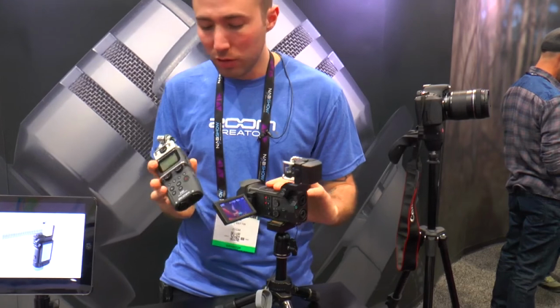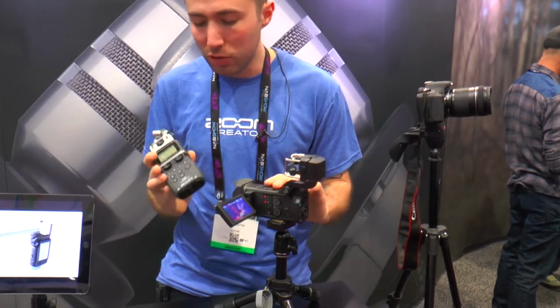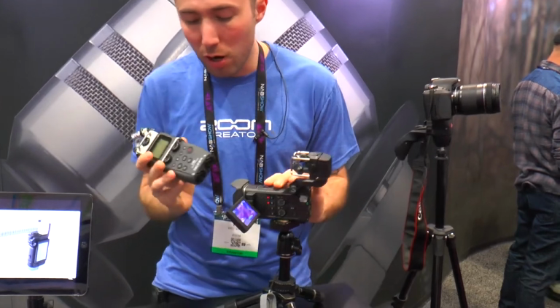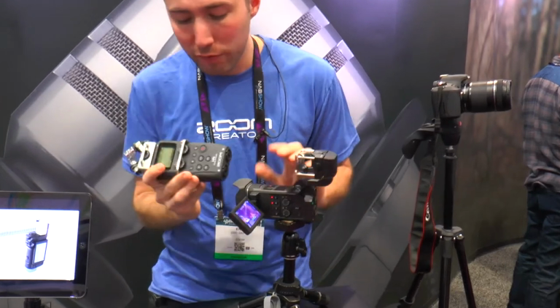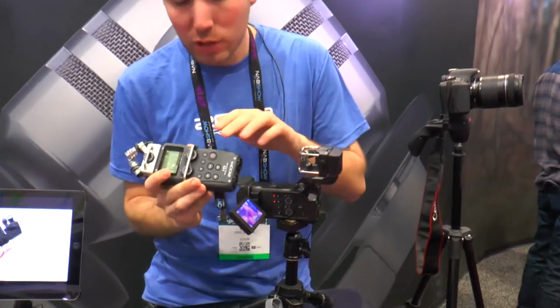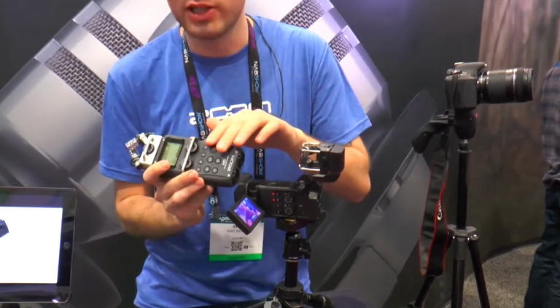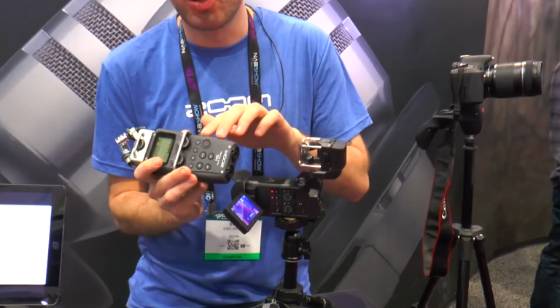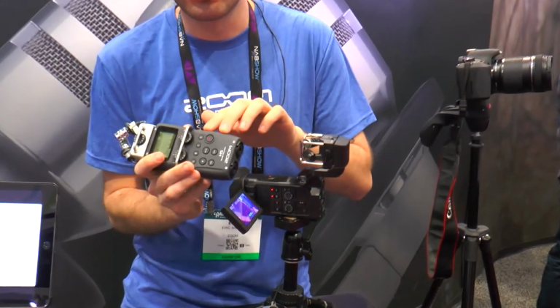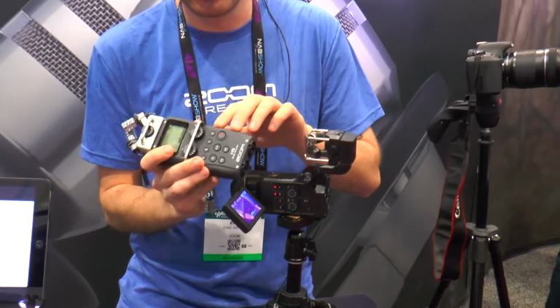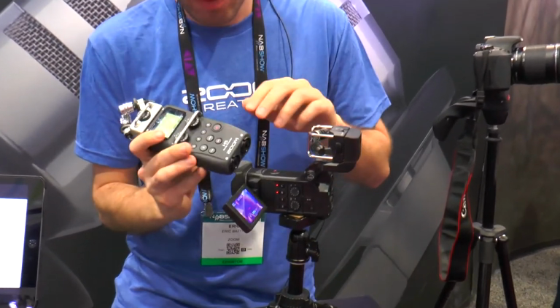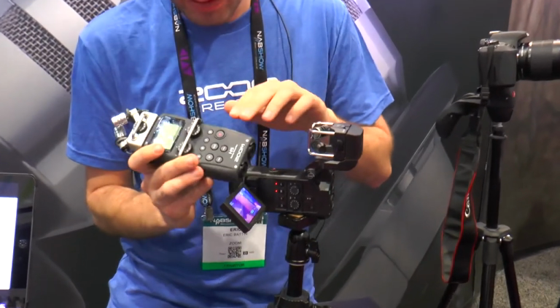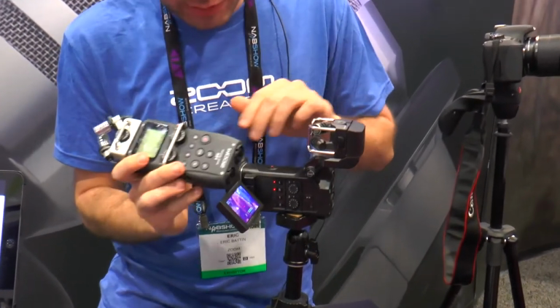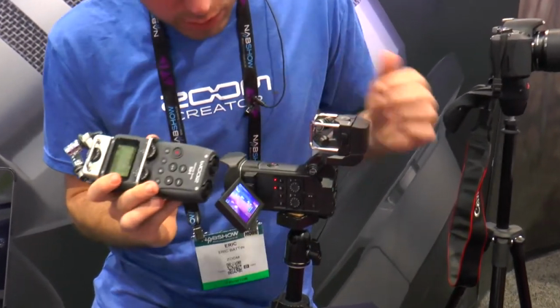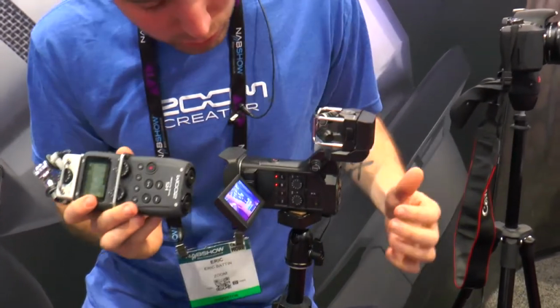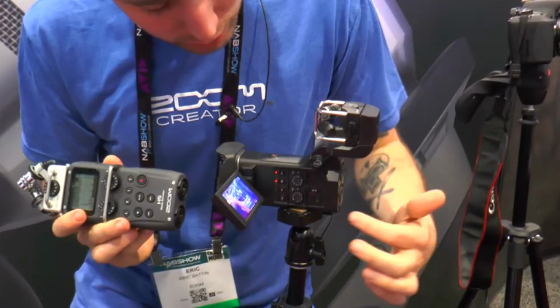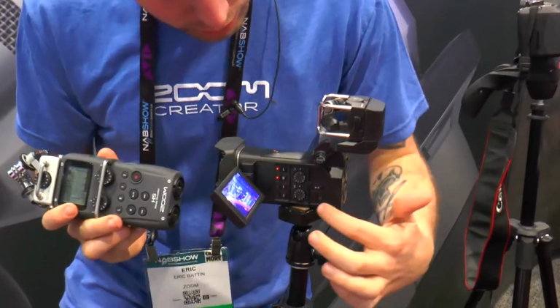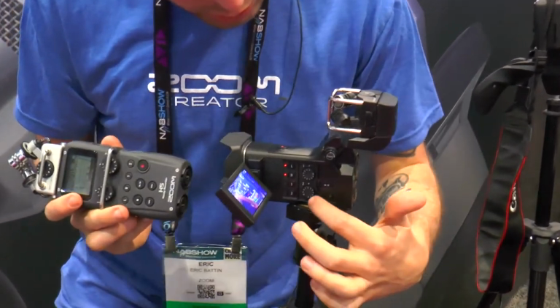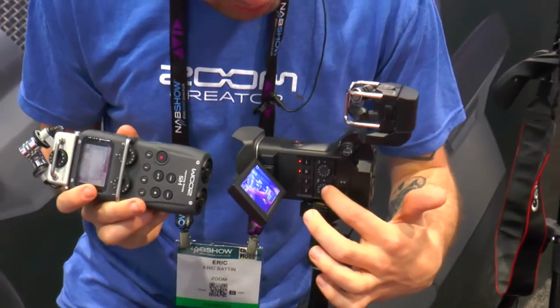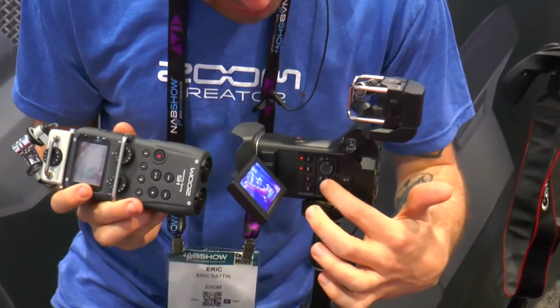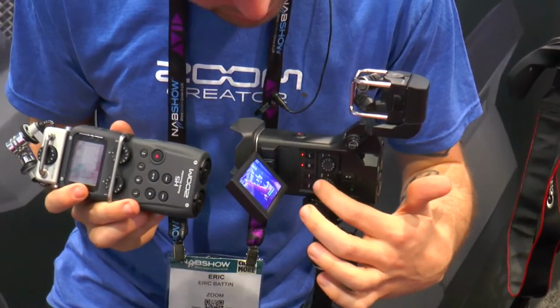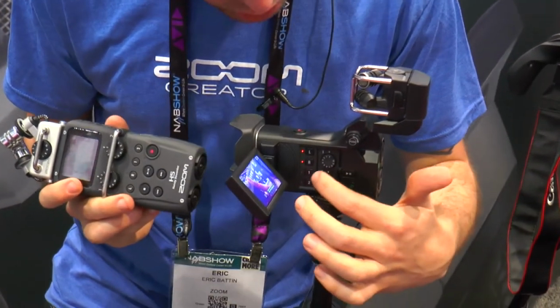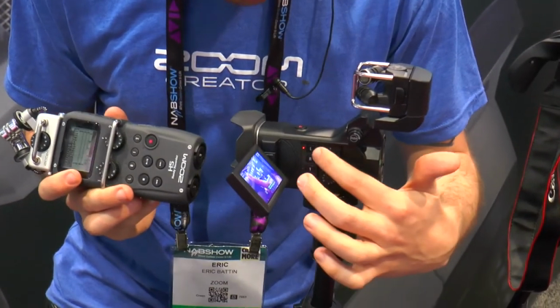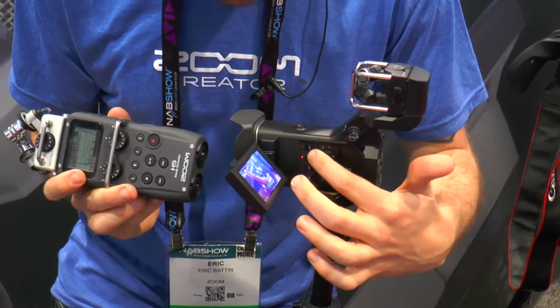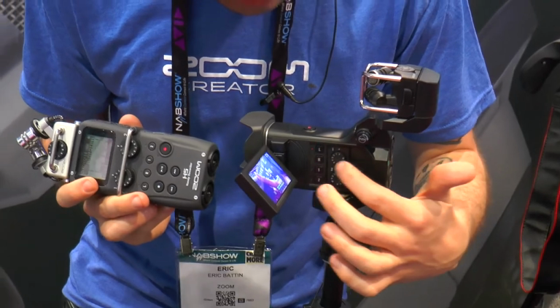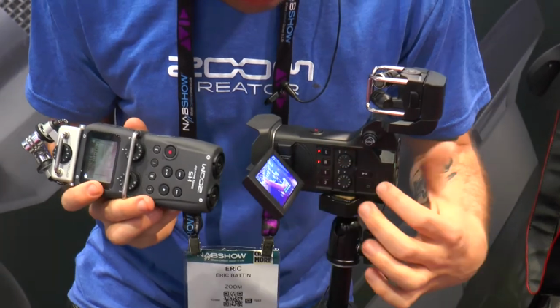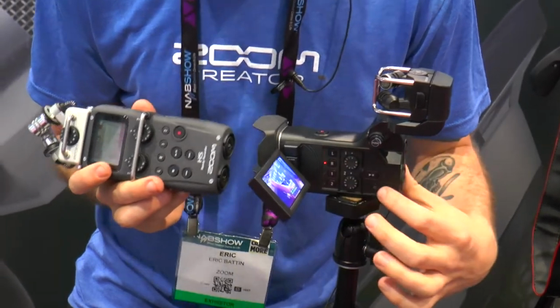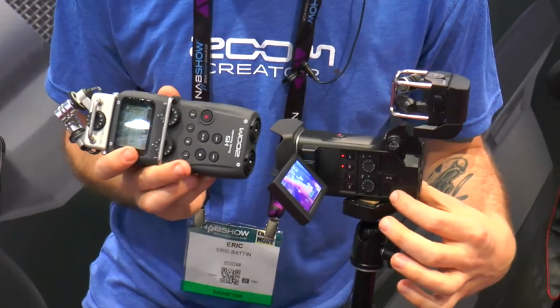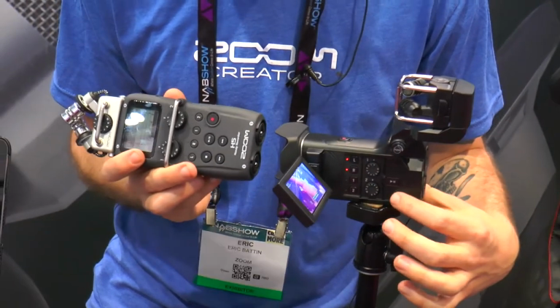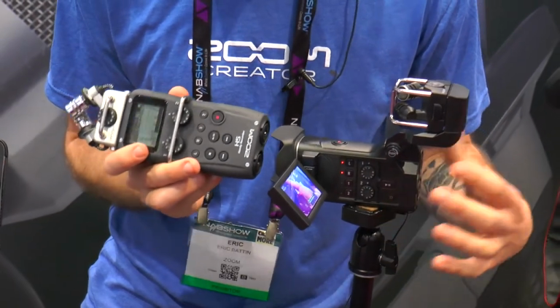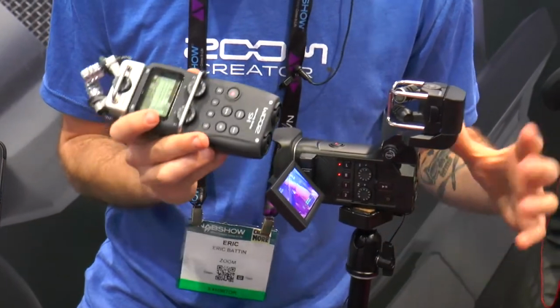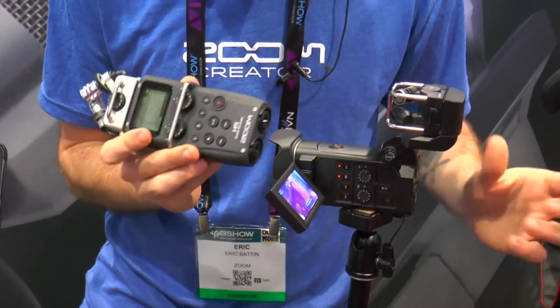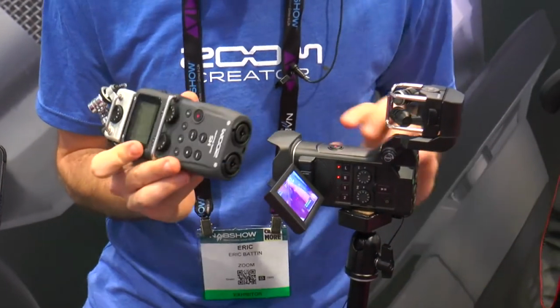Starting off, transport controls — really easy to use. You can control your gain, arm your tracks, hit record, and you're ready to go.